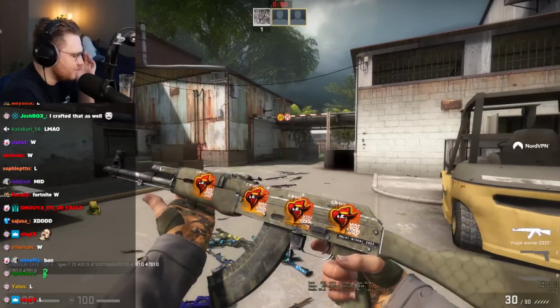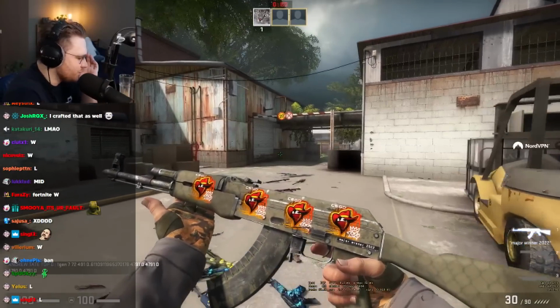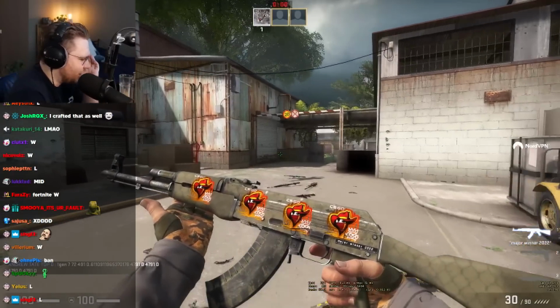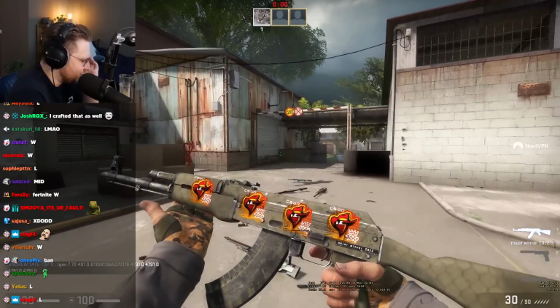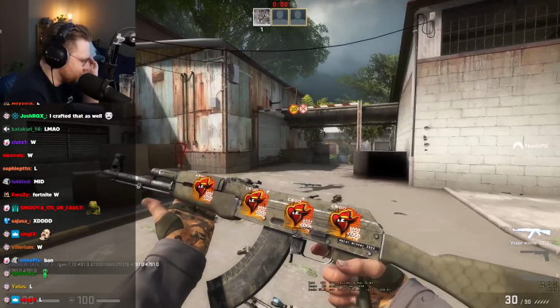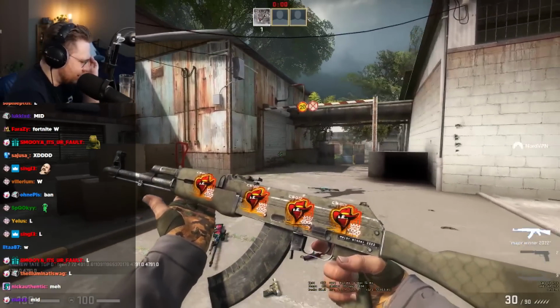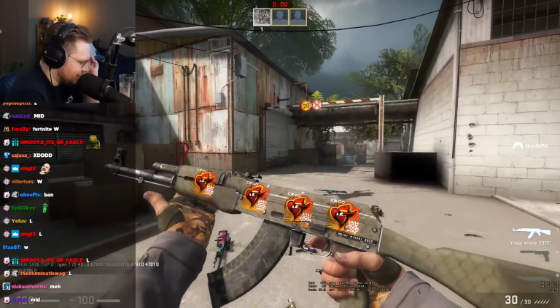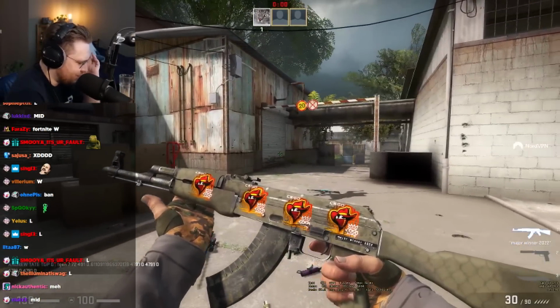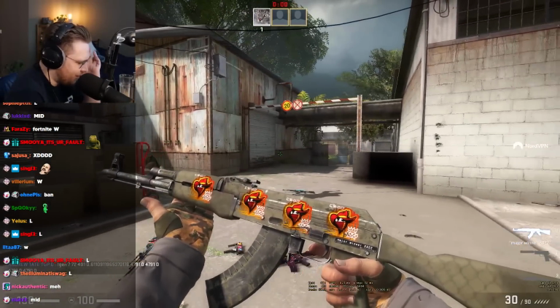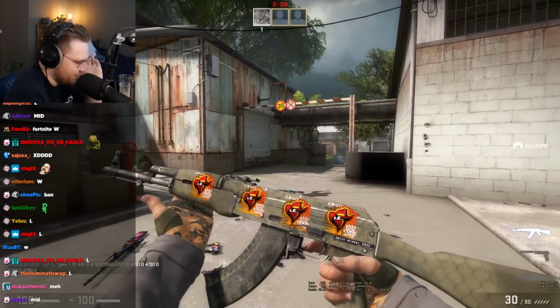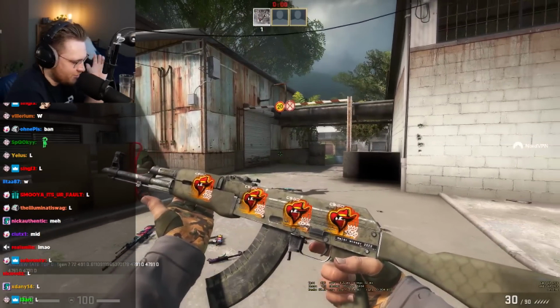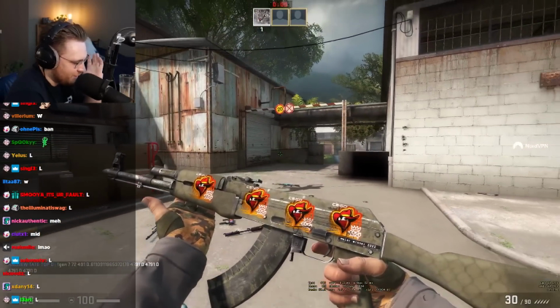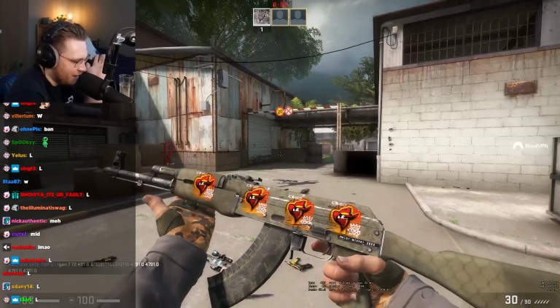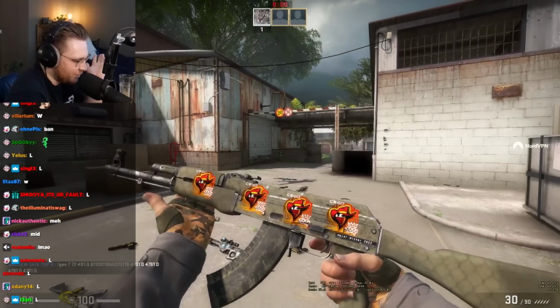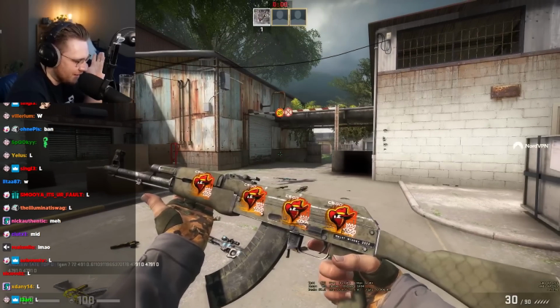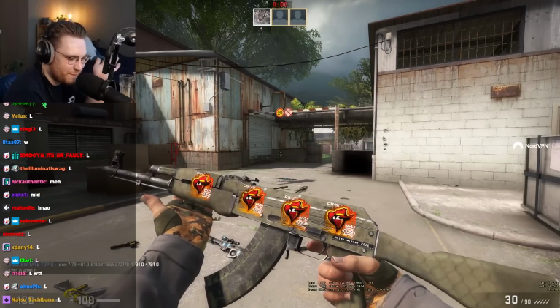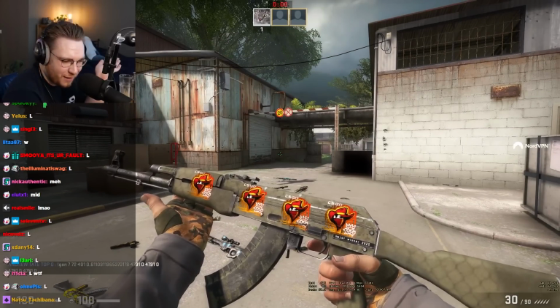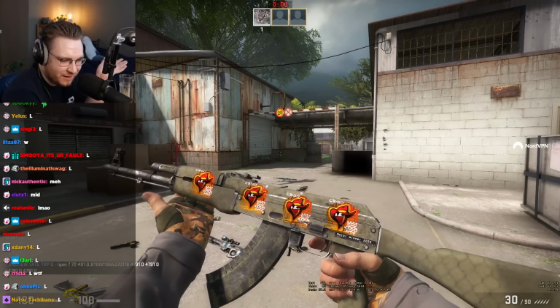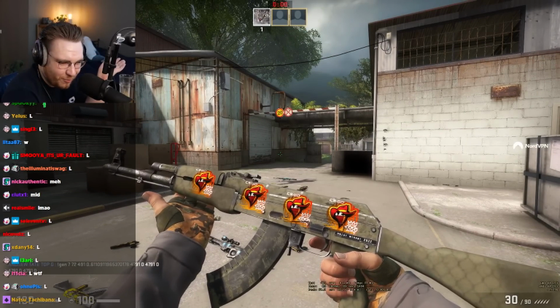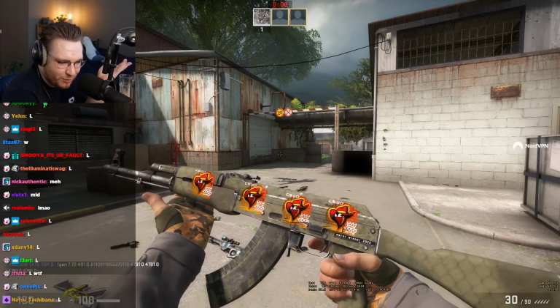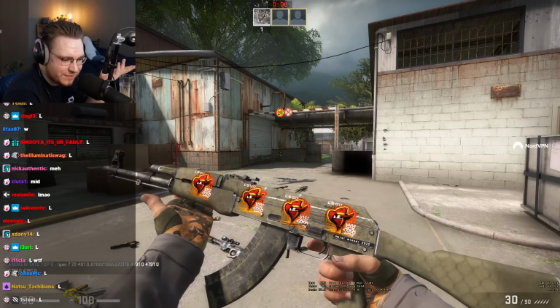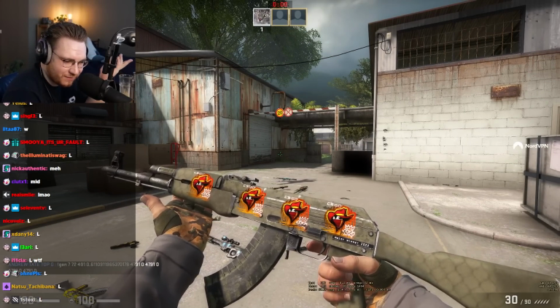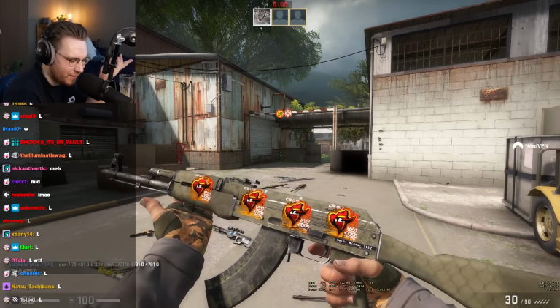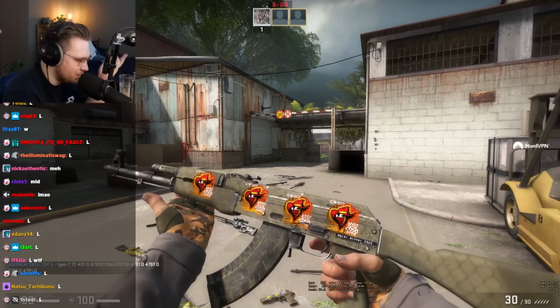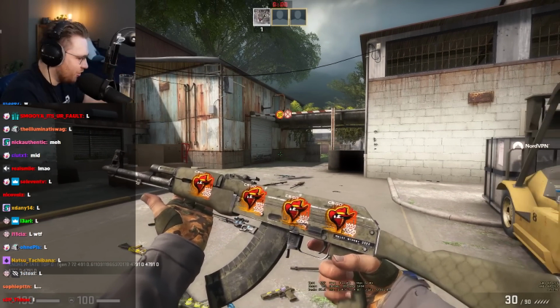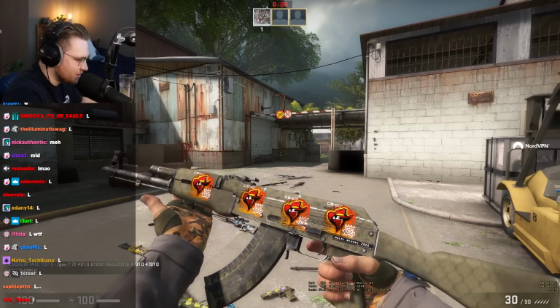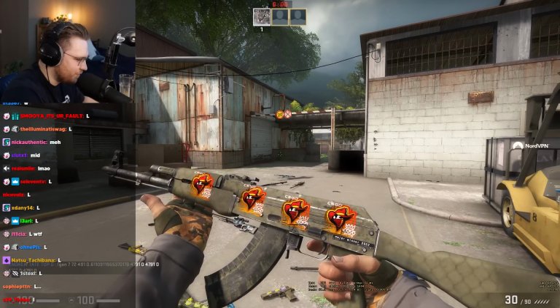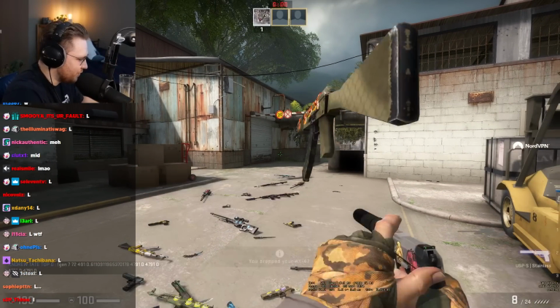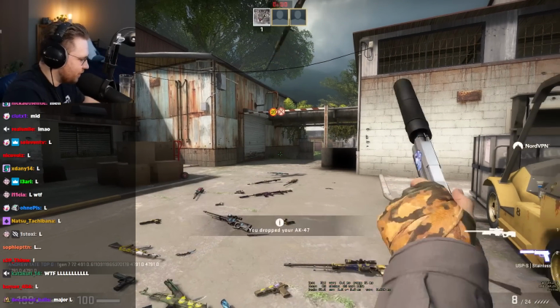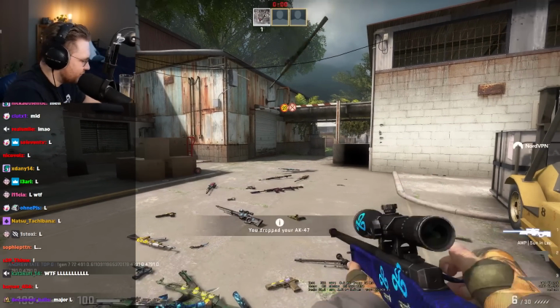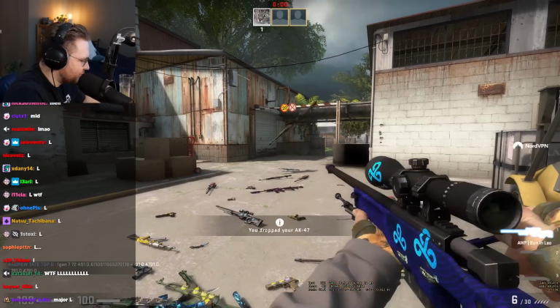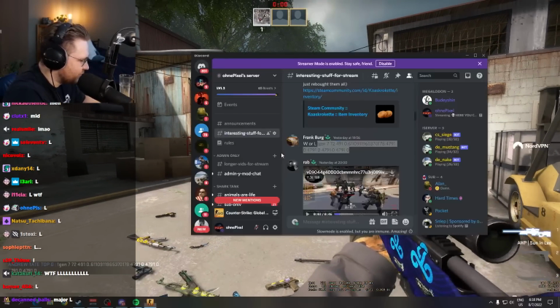WL. I see what you're trying to do — like a safari mesh. Safari, cowboy, western vibes. No, it doesn't fit though. I don't like it, bro.